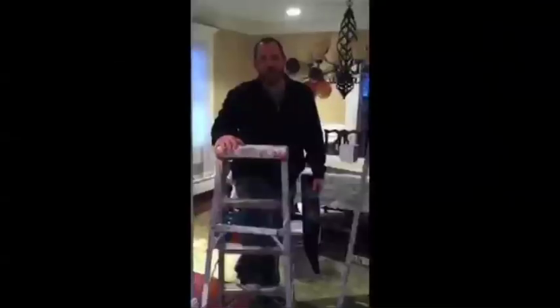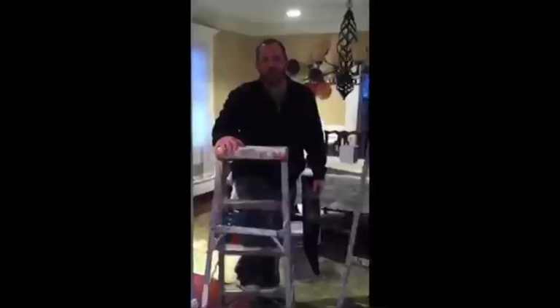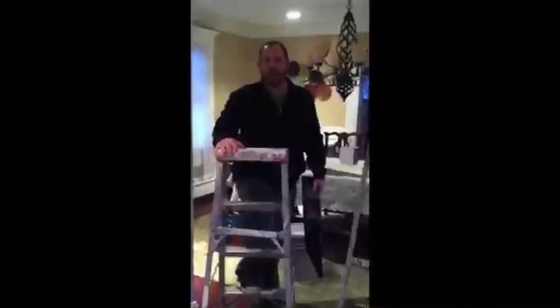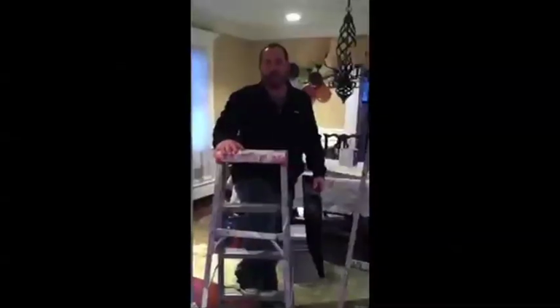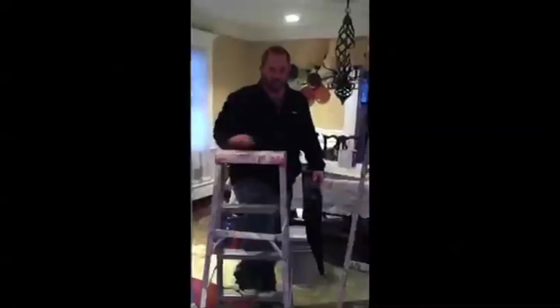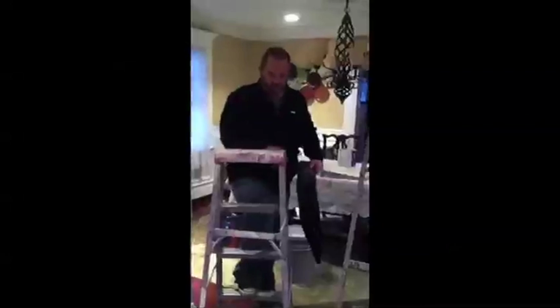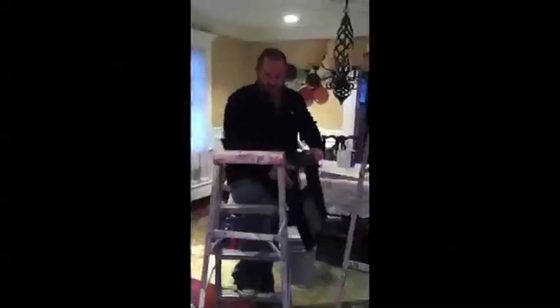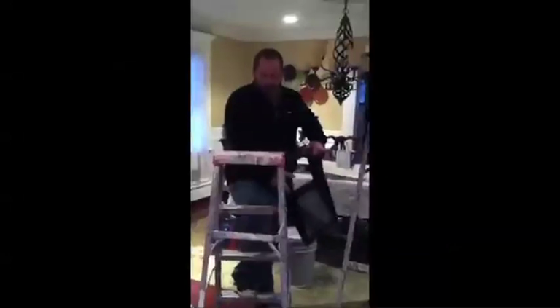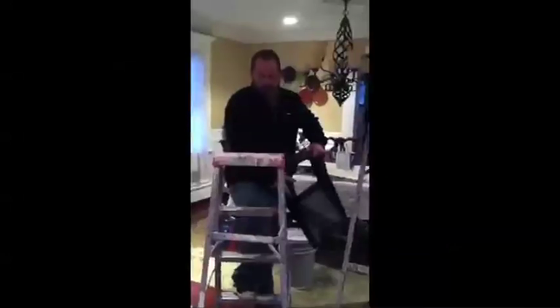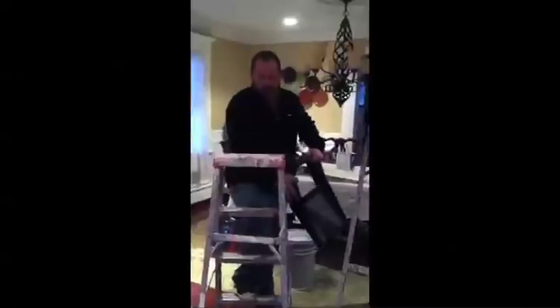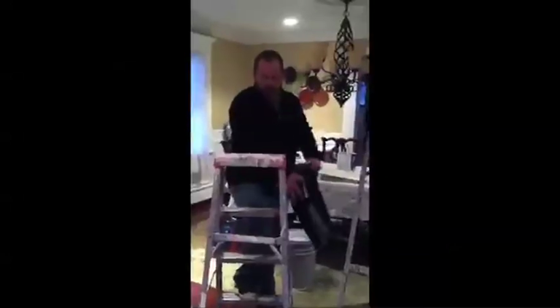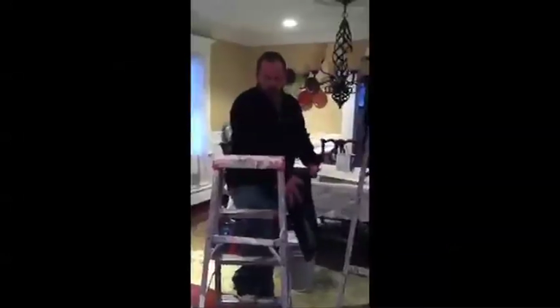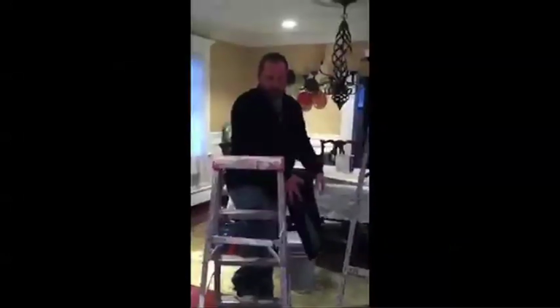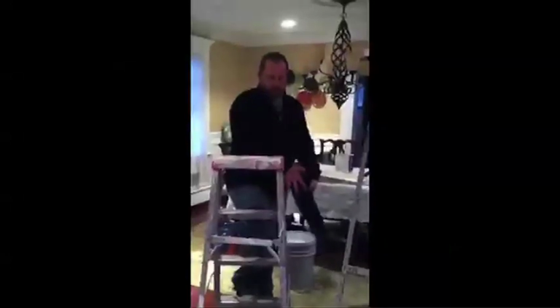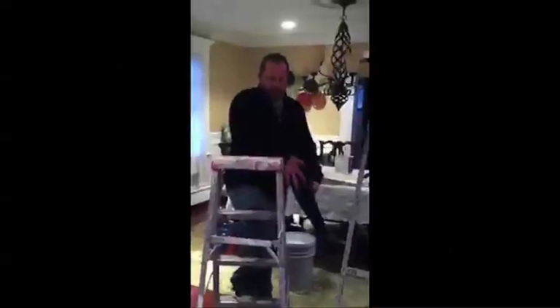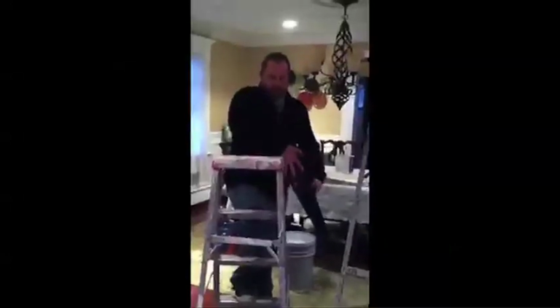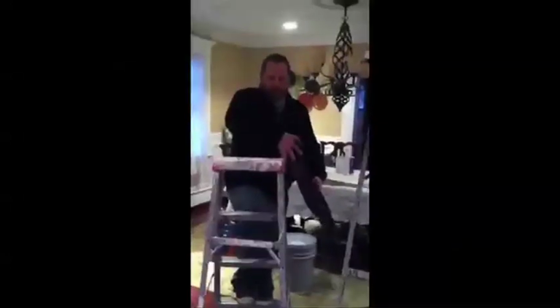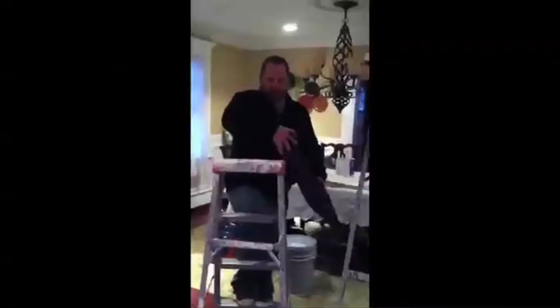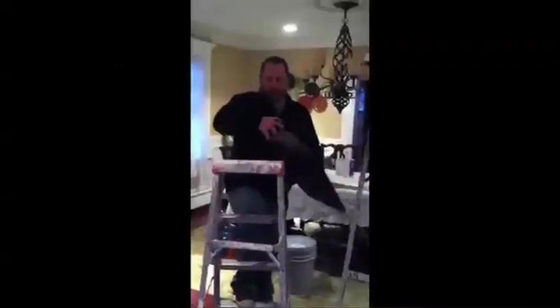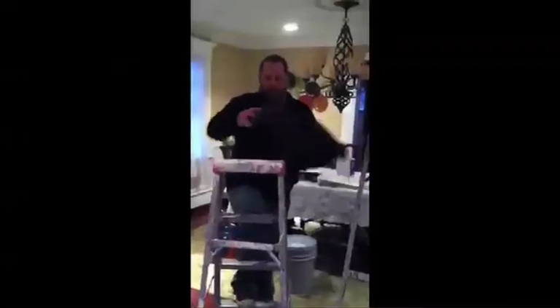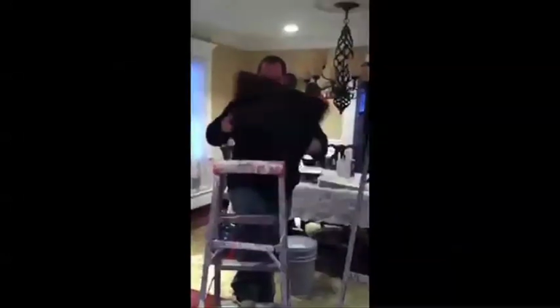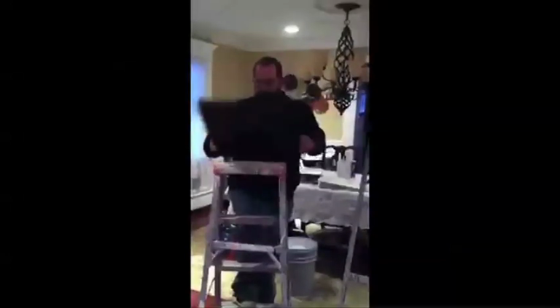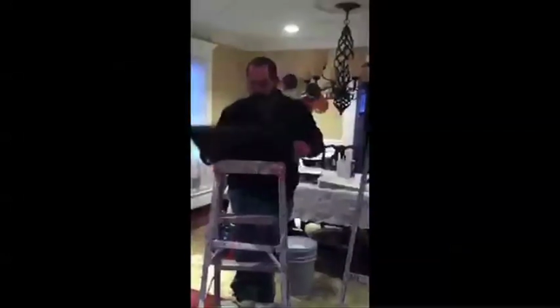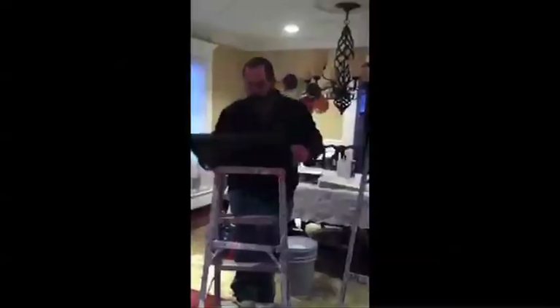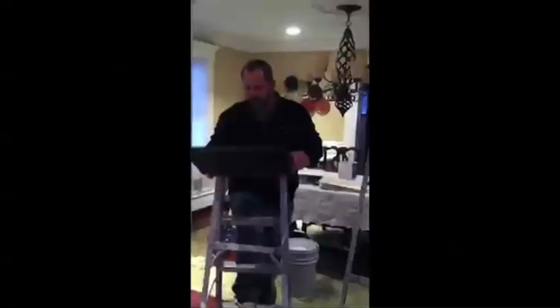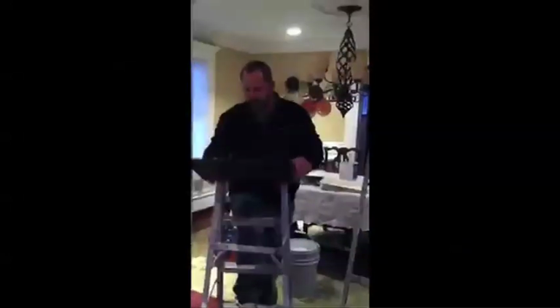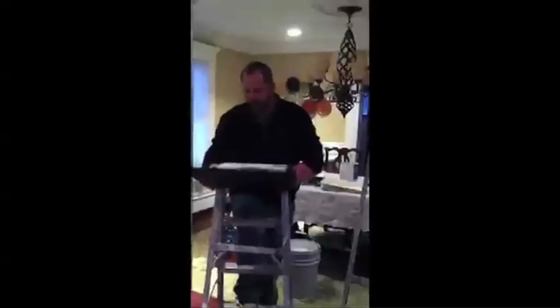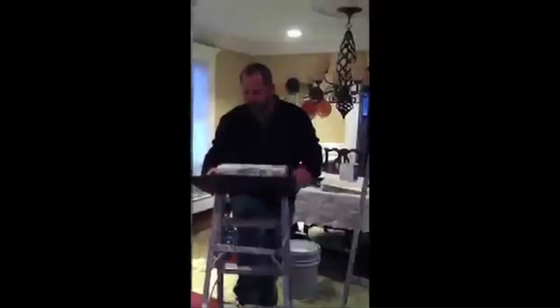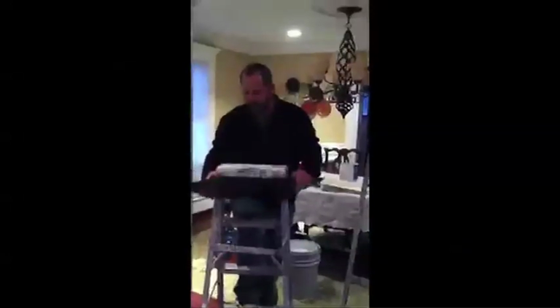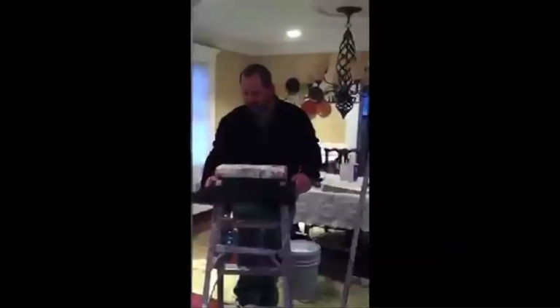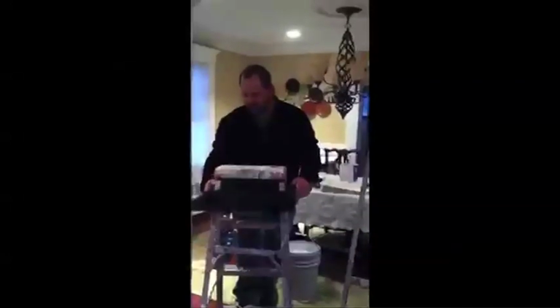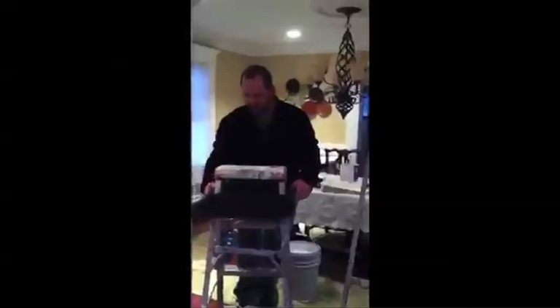My name is J.J. I've been a painter for almost 20 years. My product is called the J.Tray.